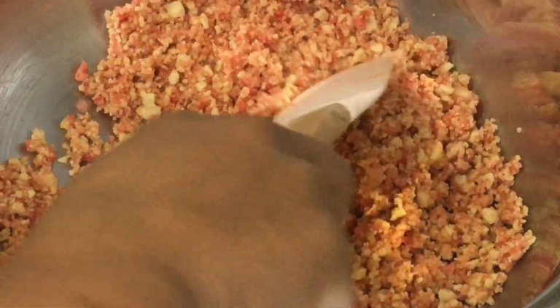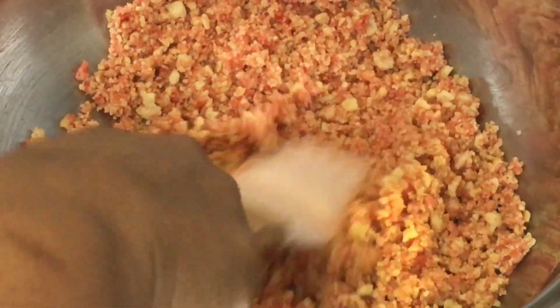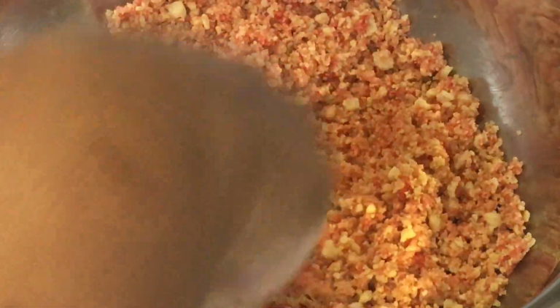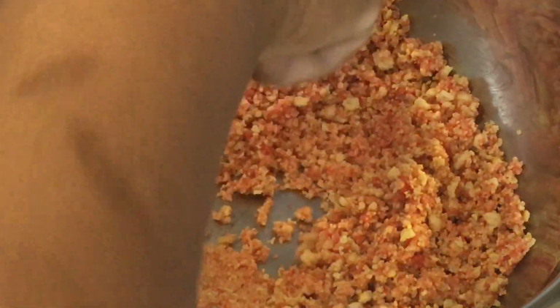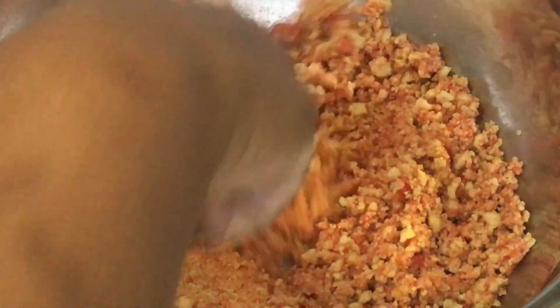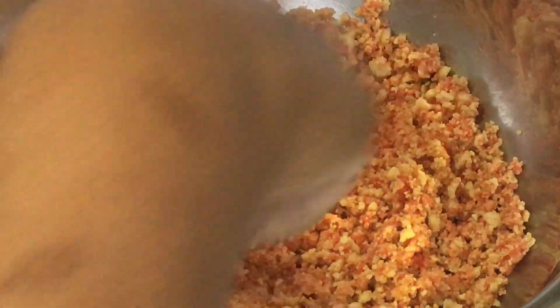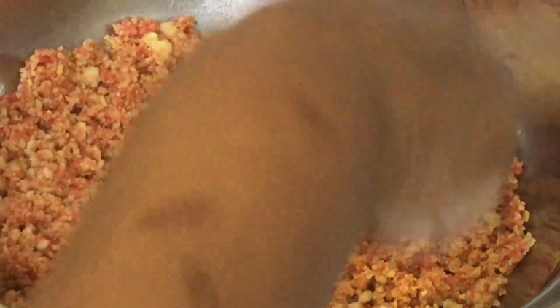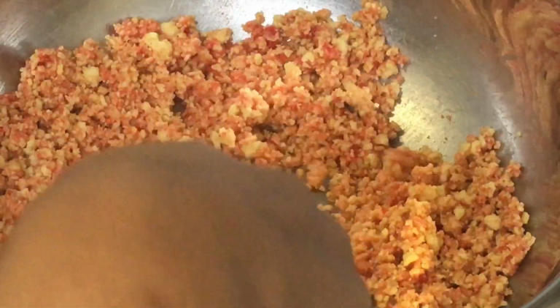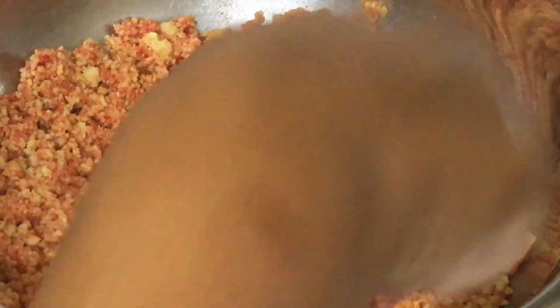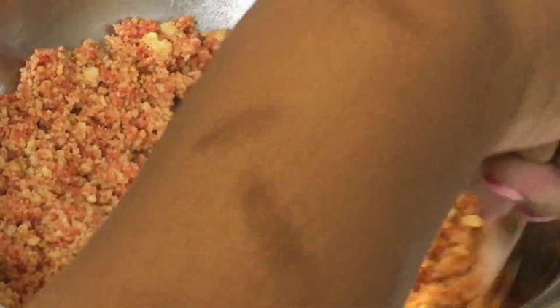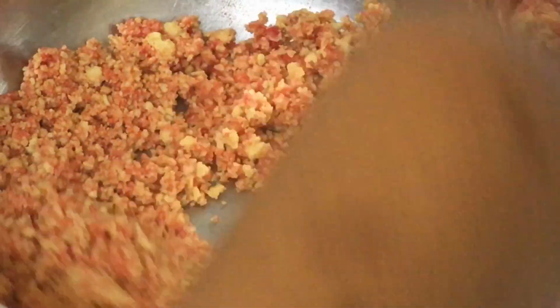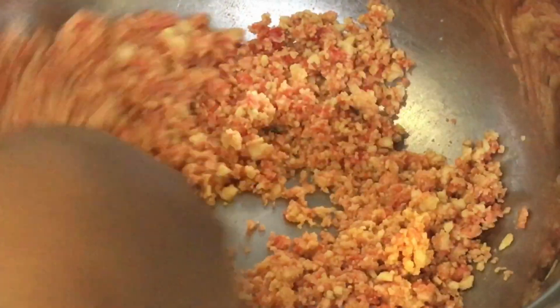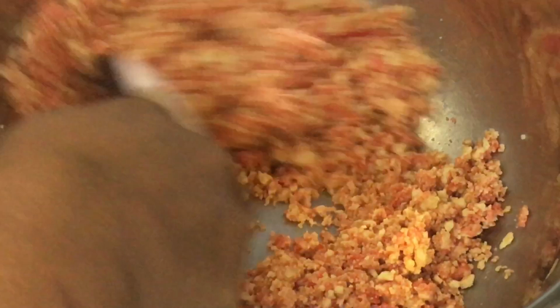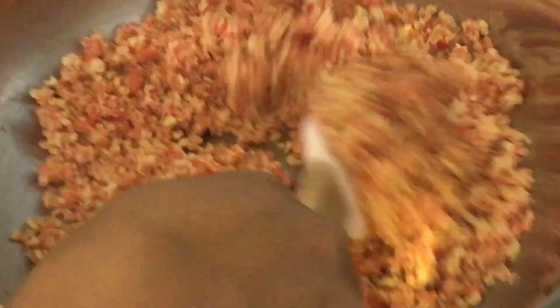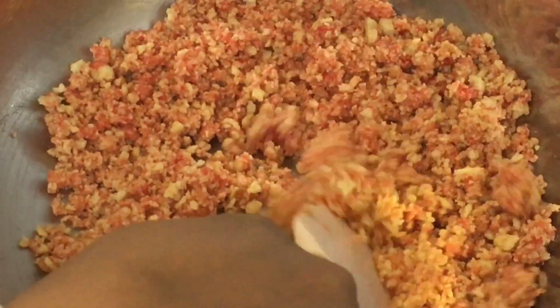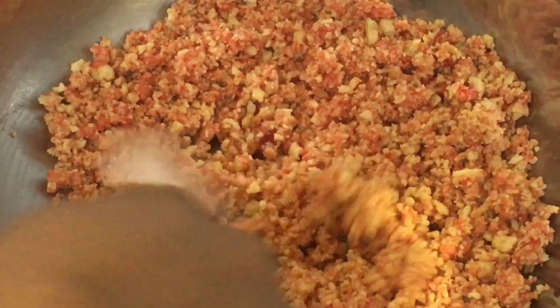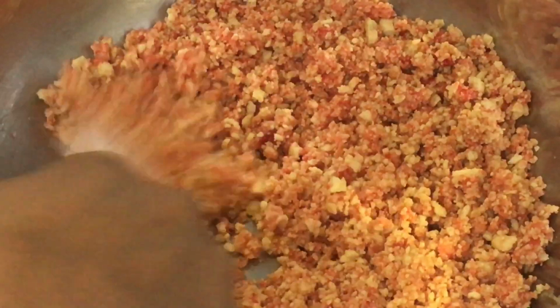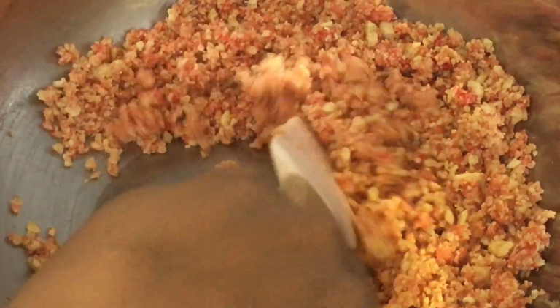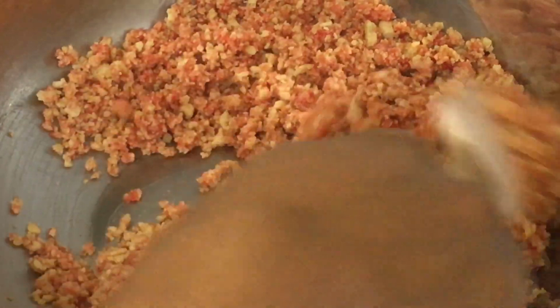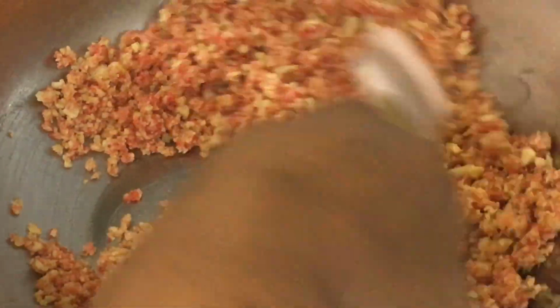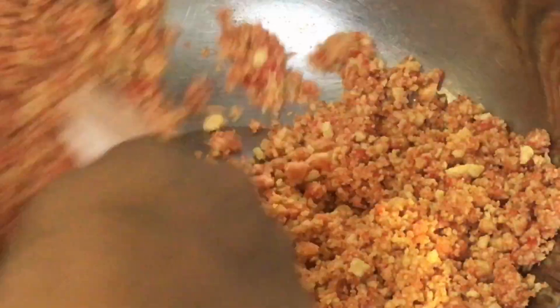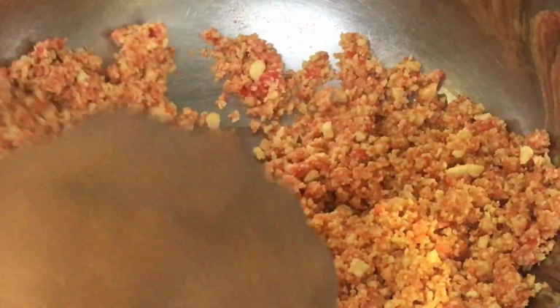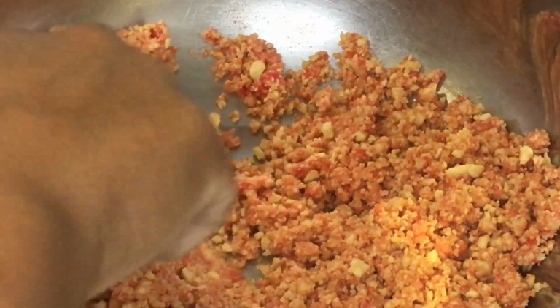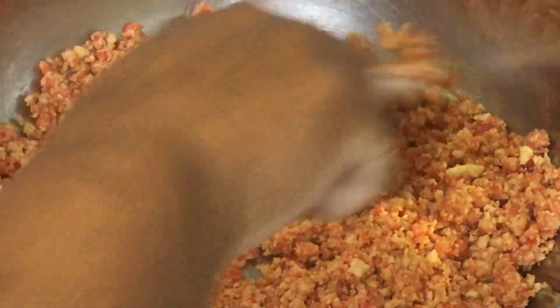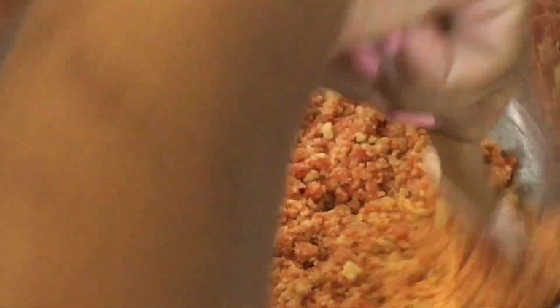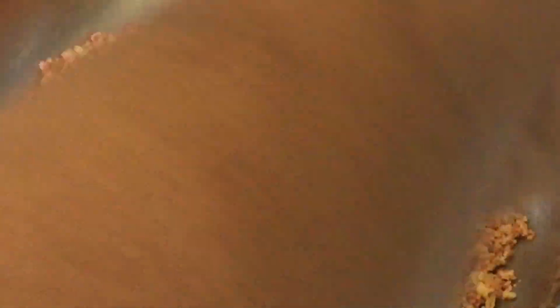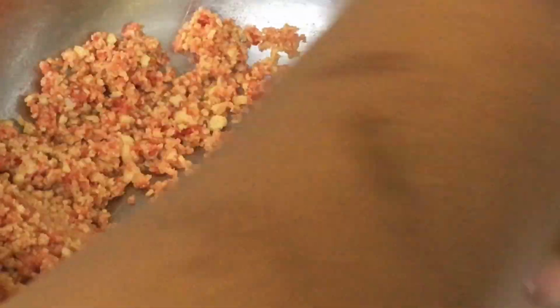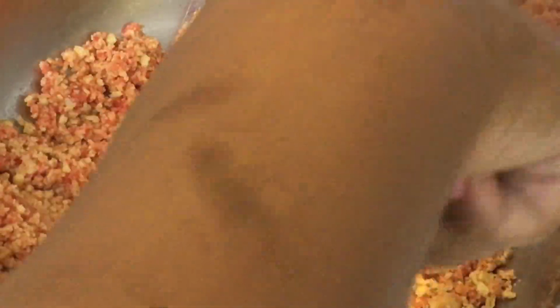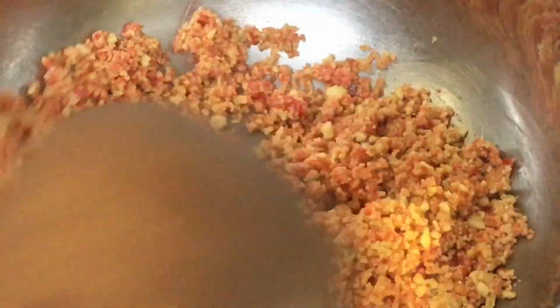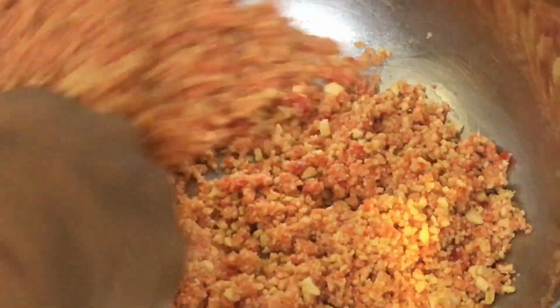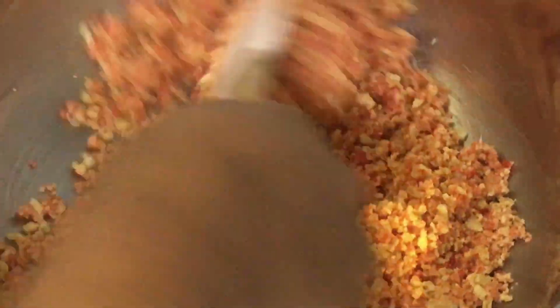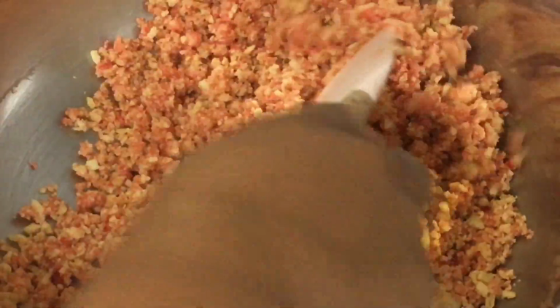So all you need is a half a pack of strawberry Jell-O gelatin — half a pack, guys.